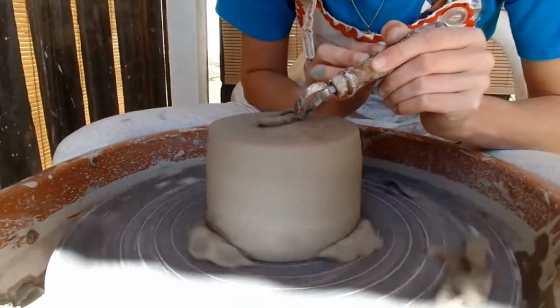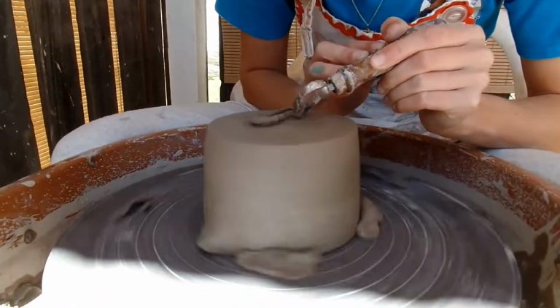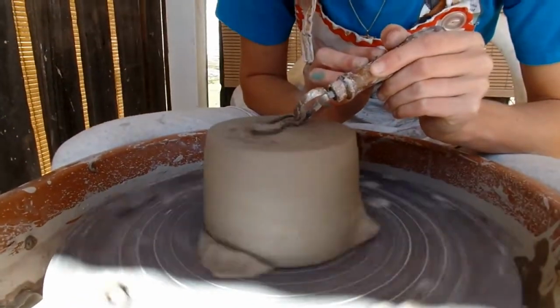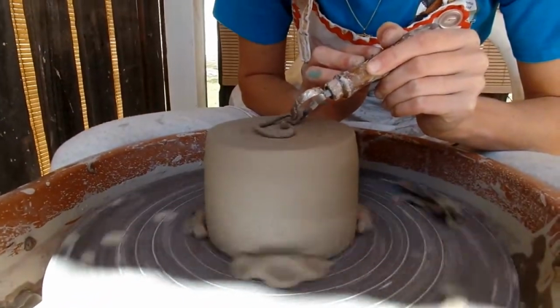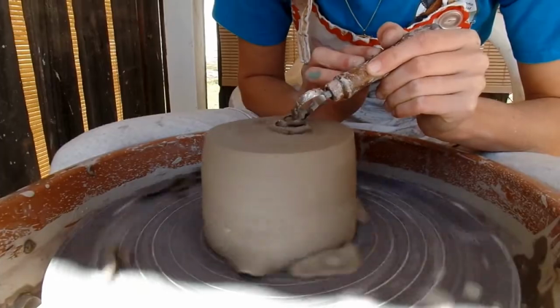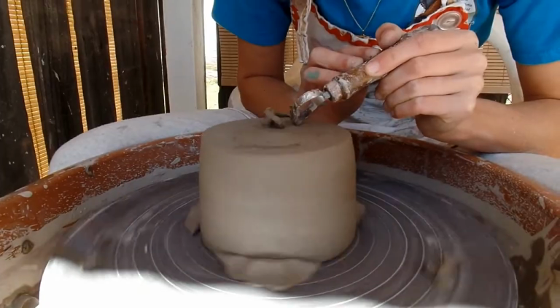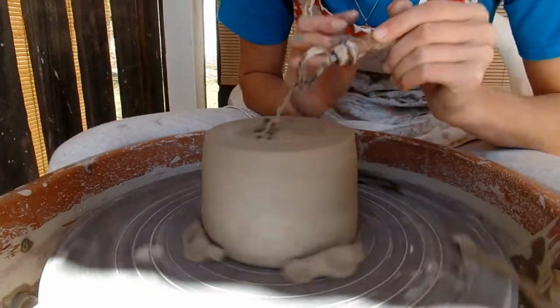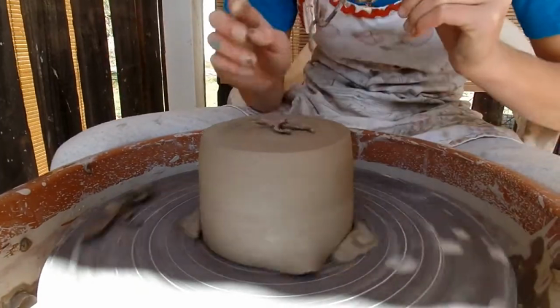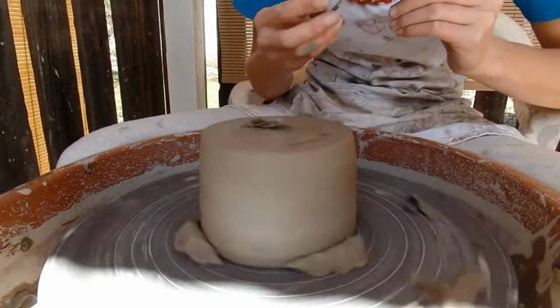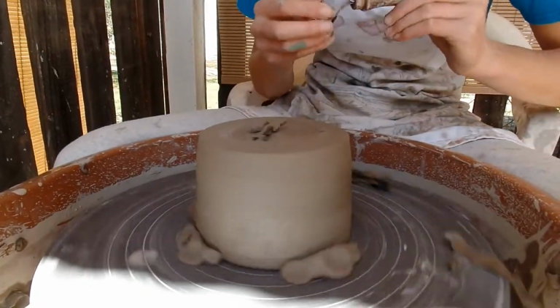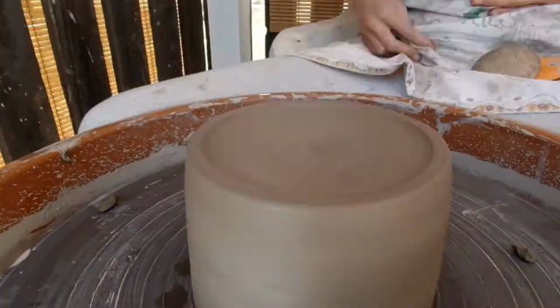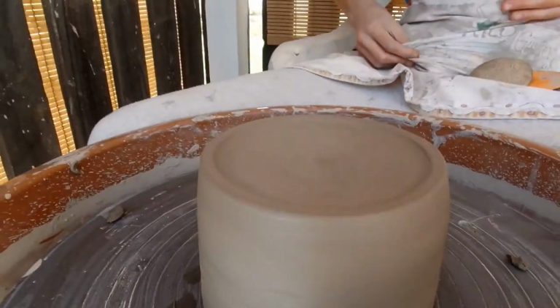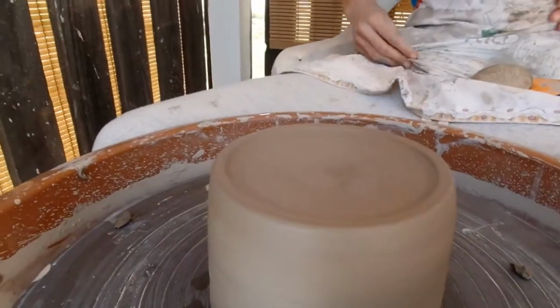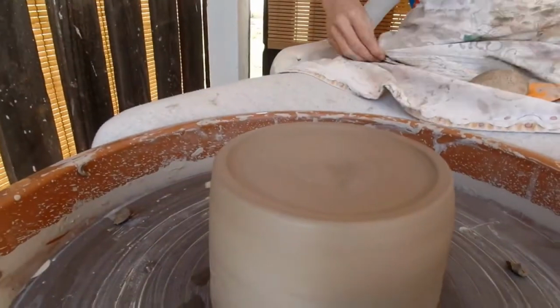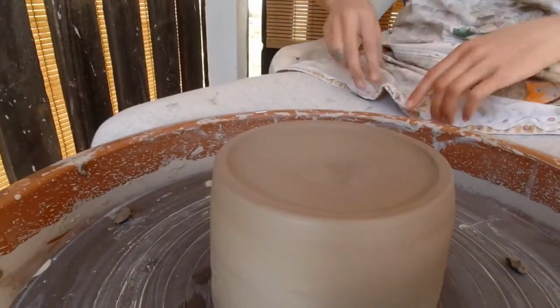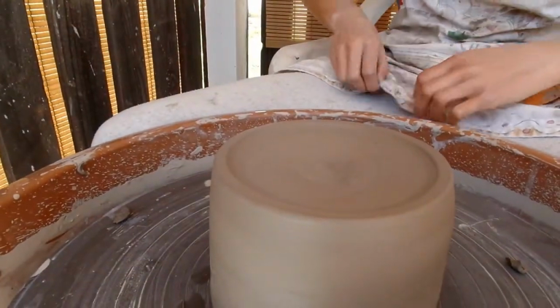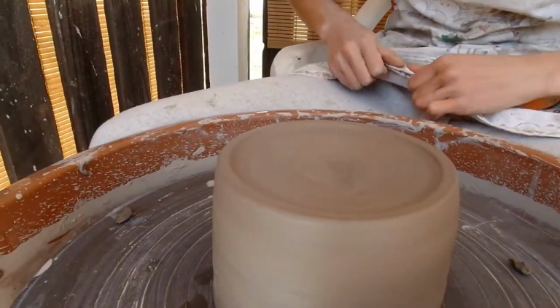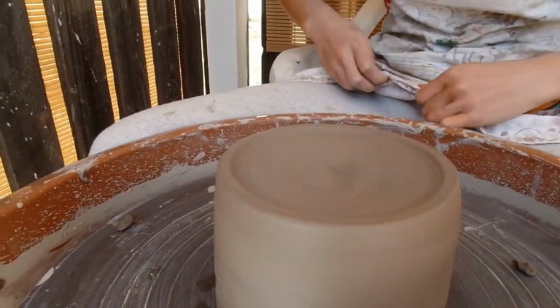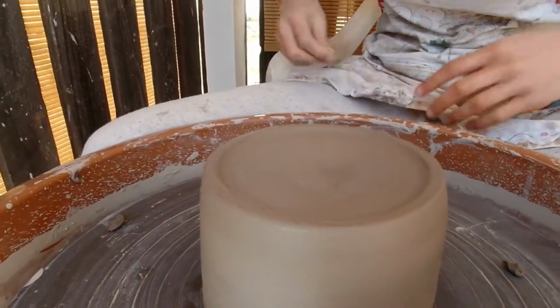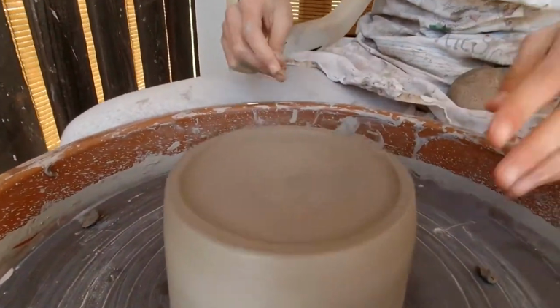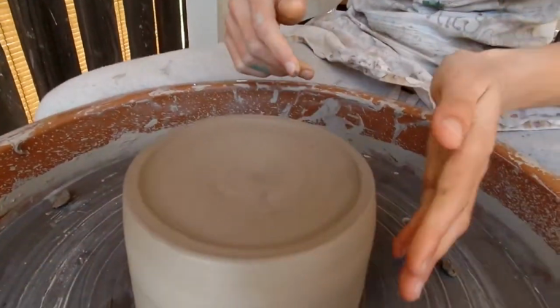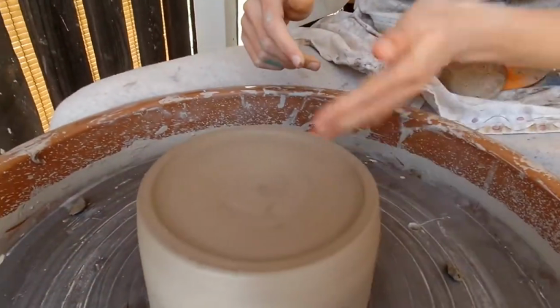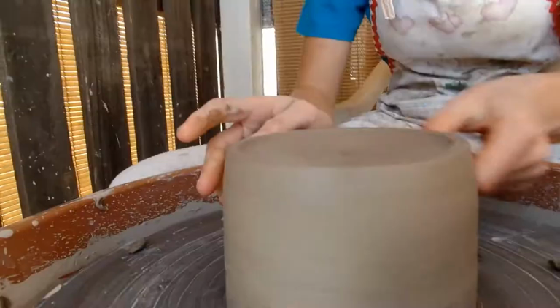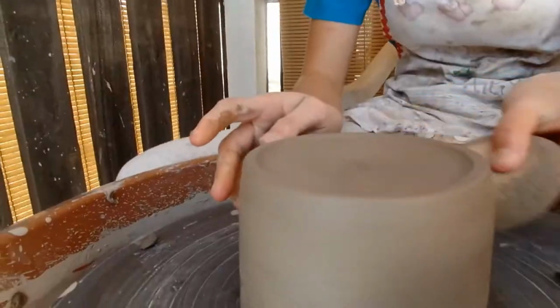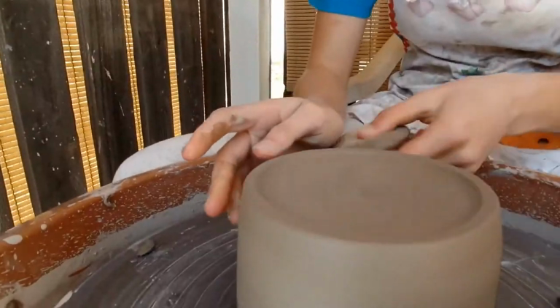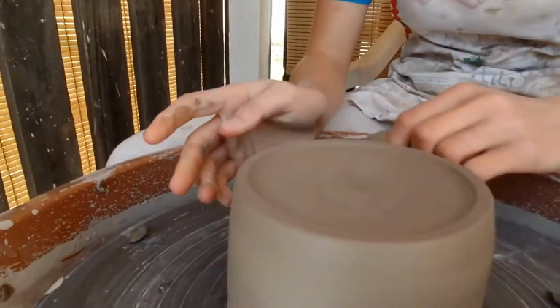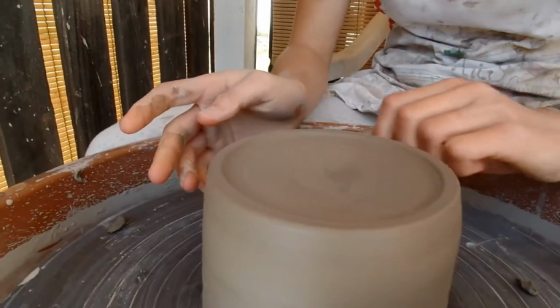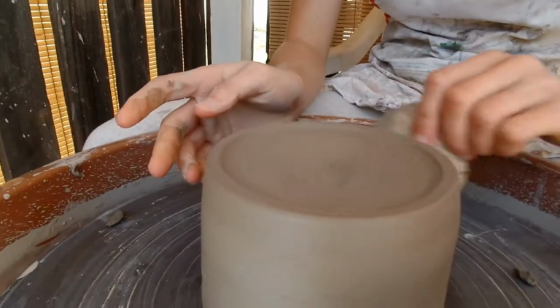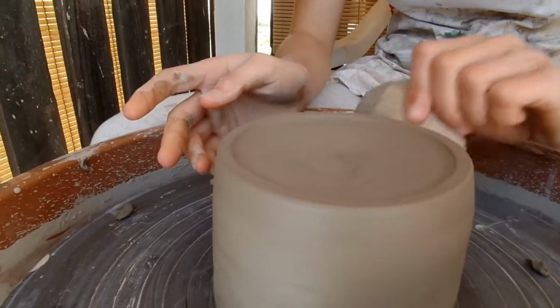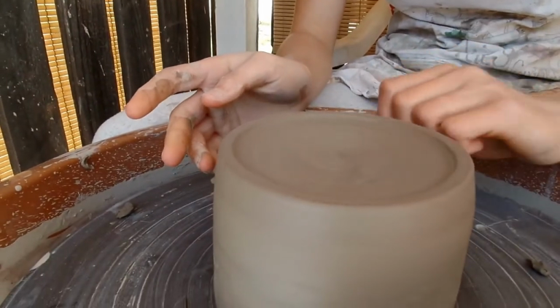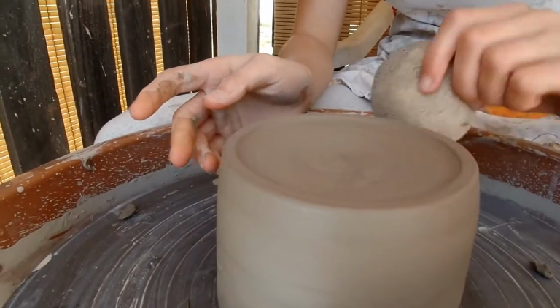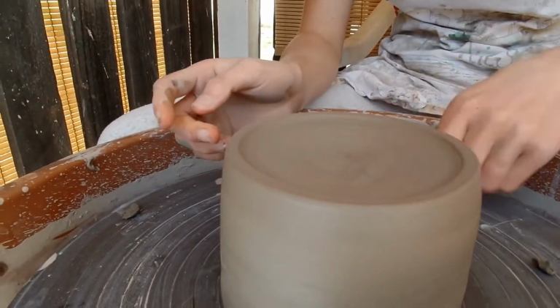Quick update — Elsie's trimming her teapot right now. Here's the trim. What do you think of it? I like that little lip you had.